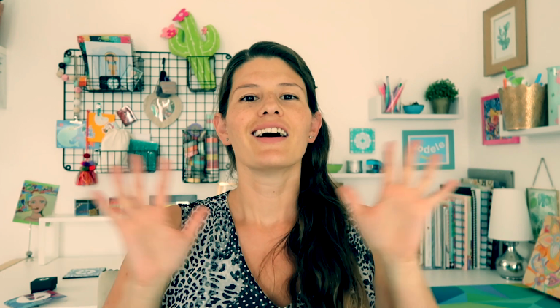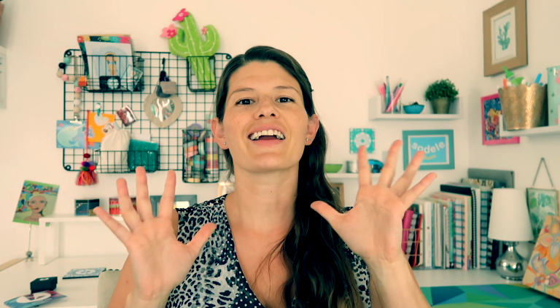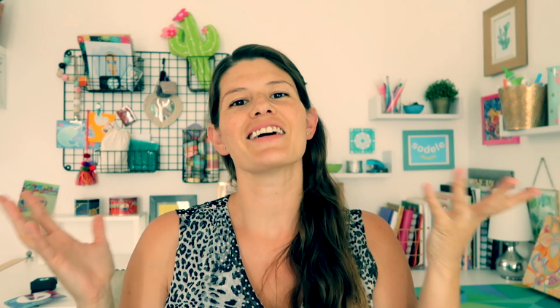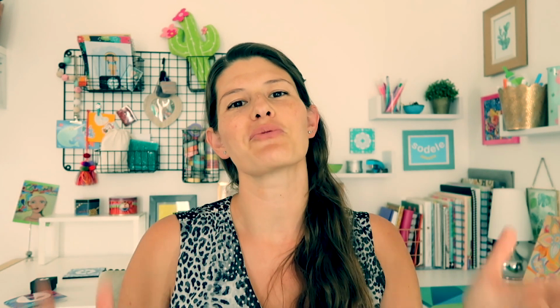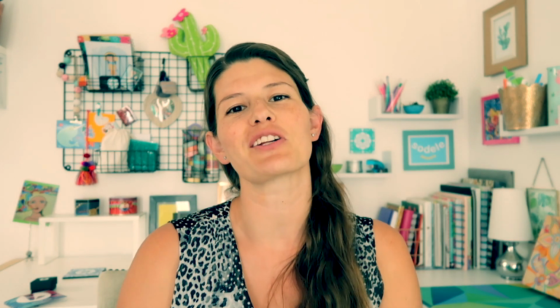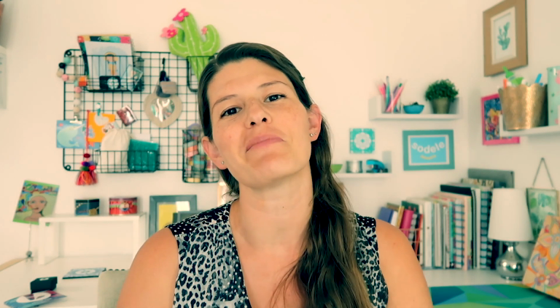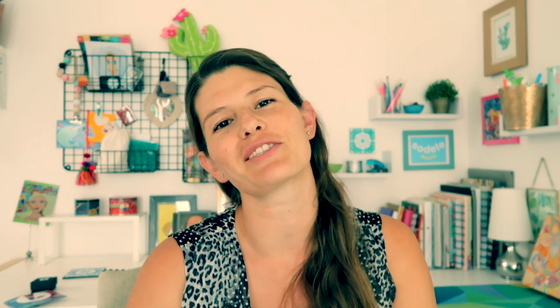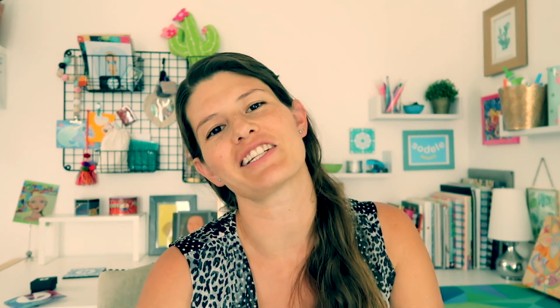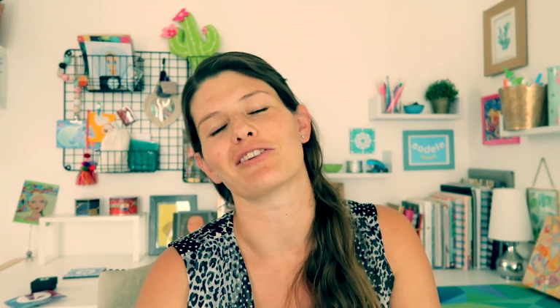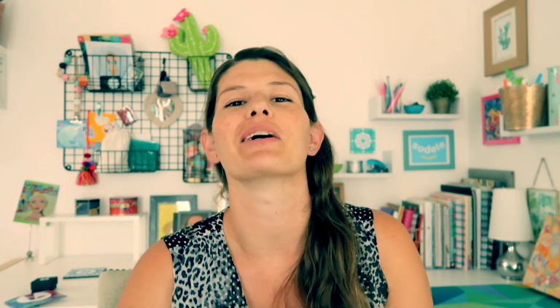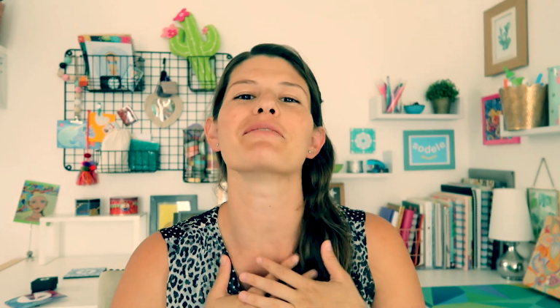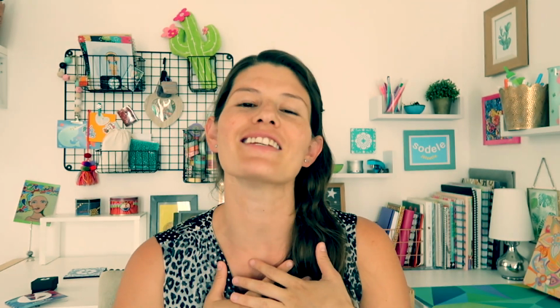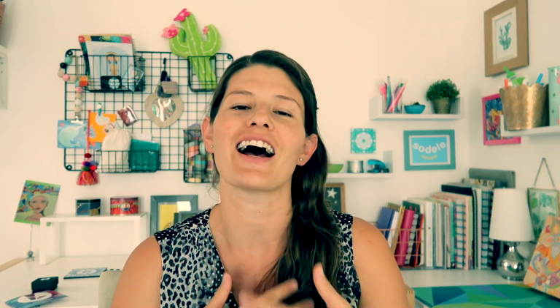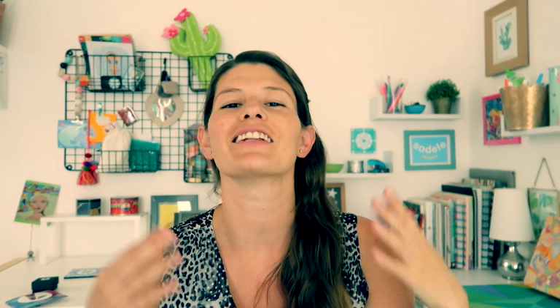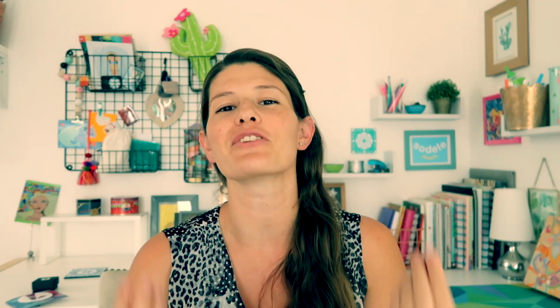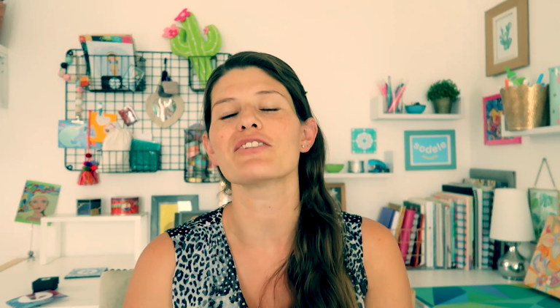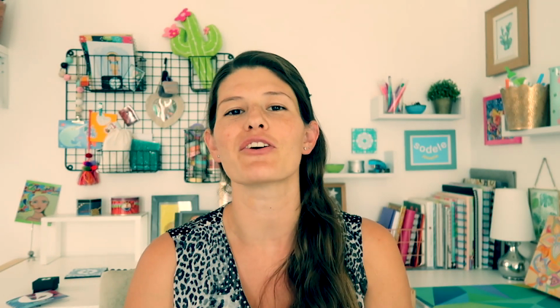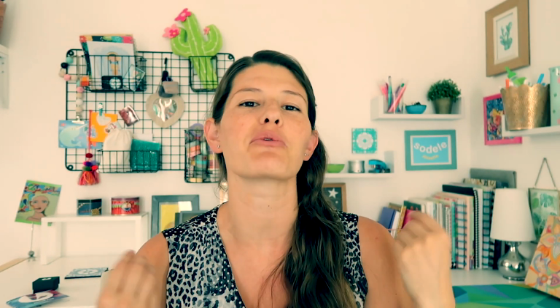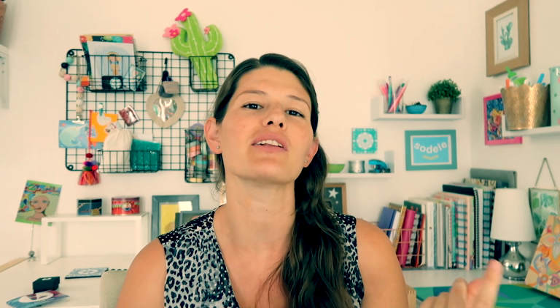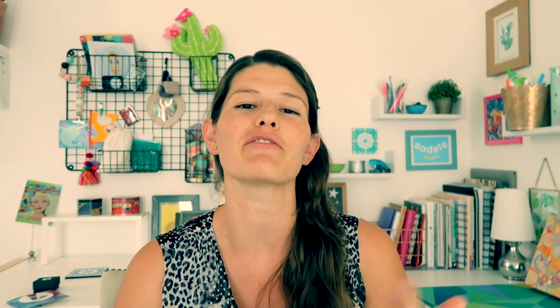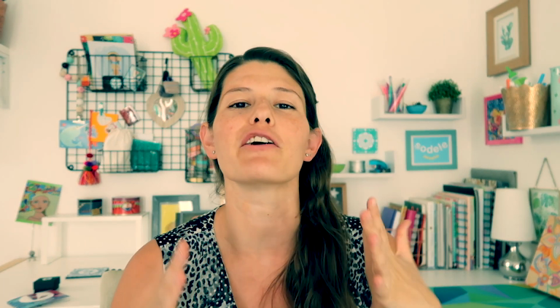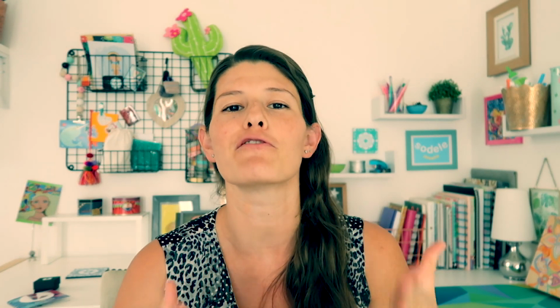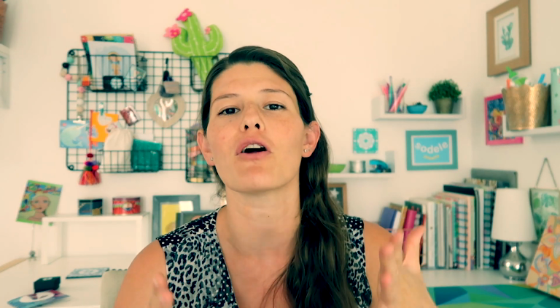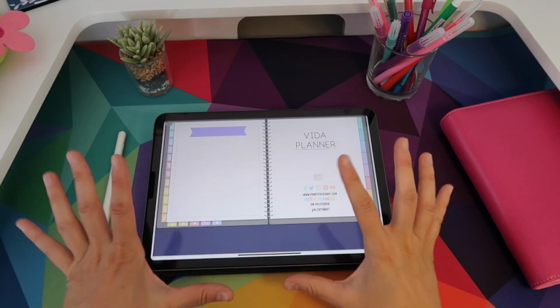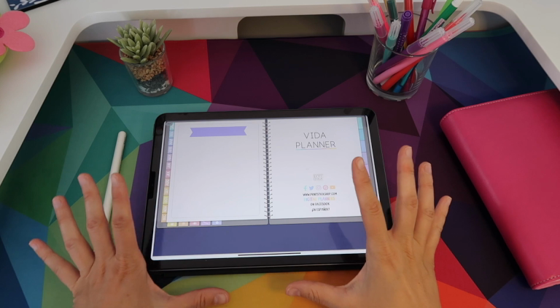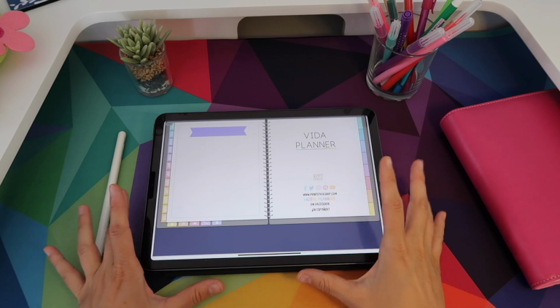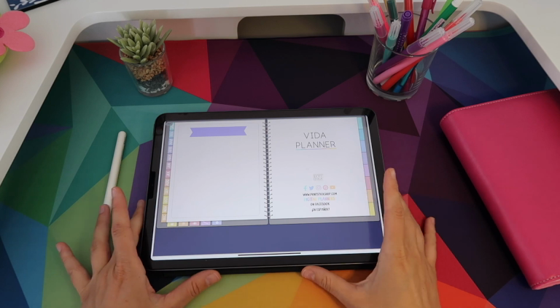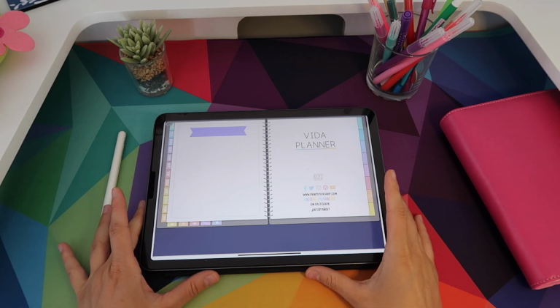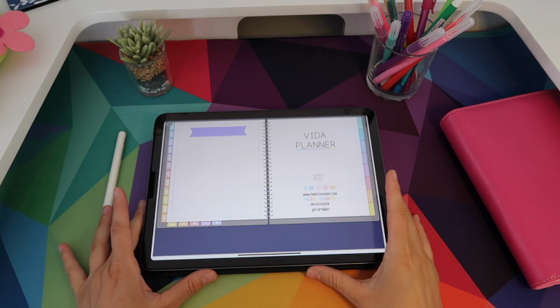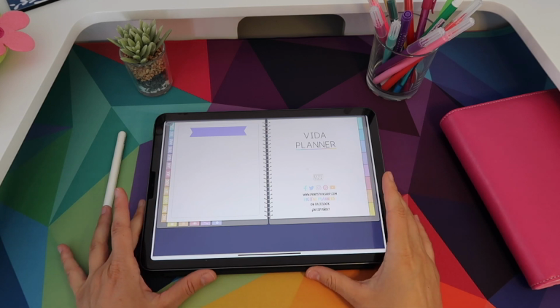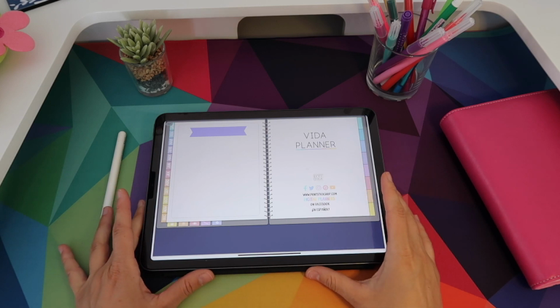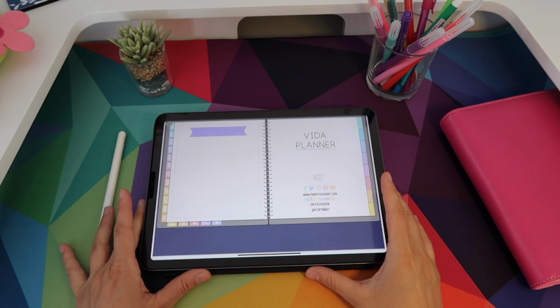Hi guys and welcome back to my channel. My name is Isa and in today's video I will give you a full walkthrough of the new Vida planners.